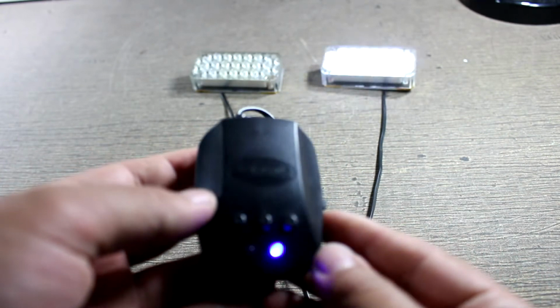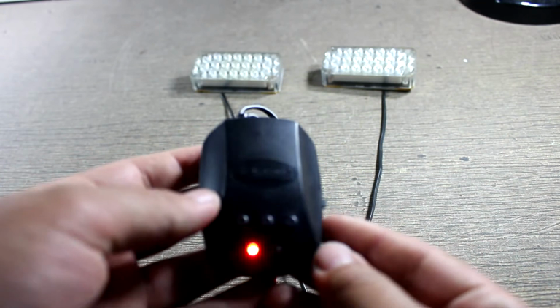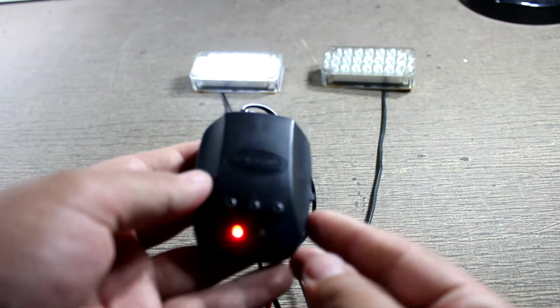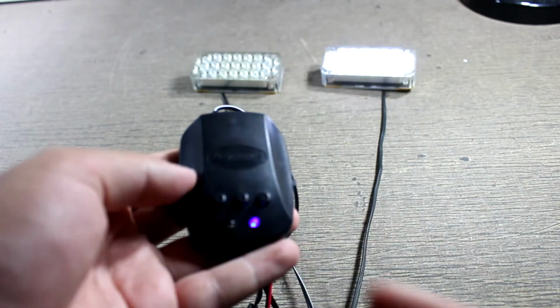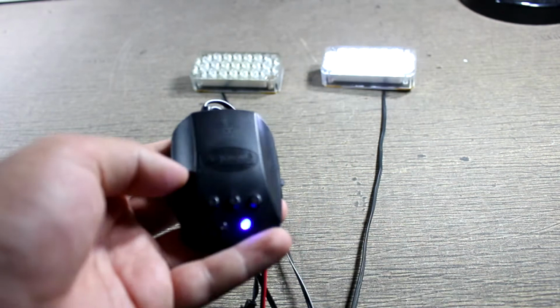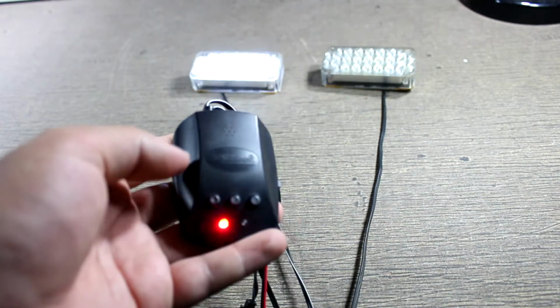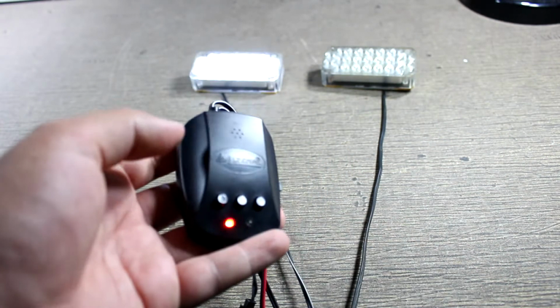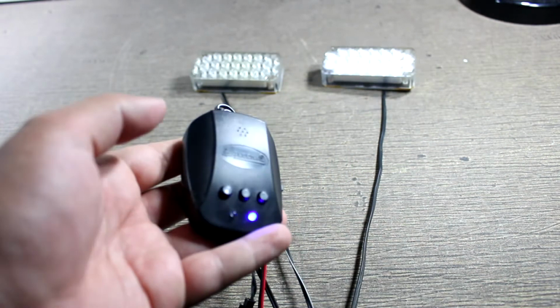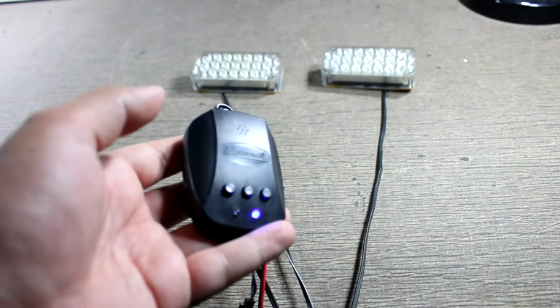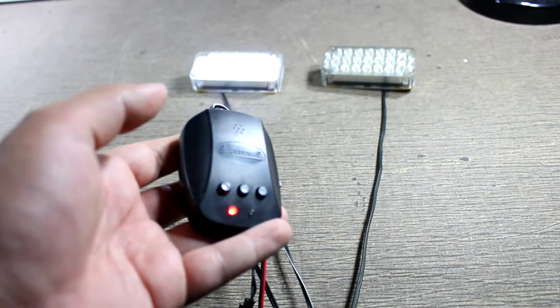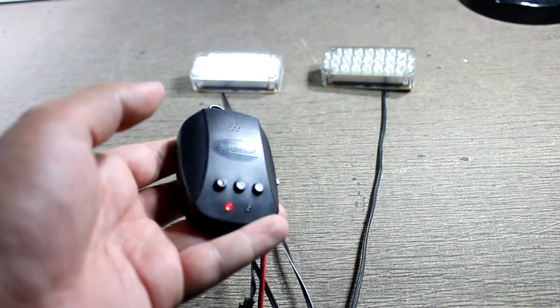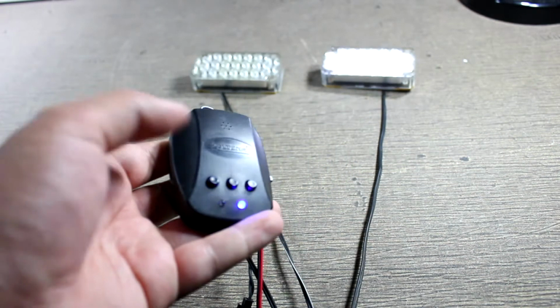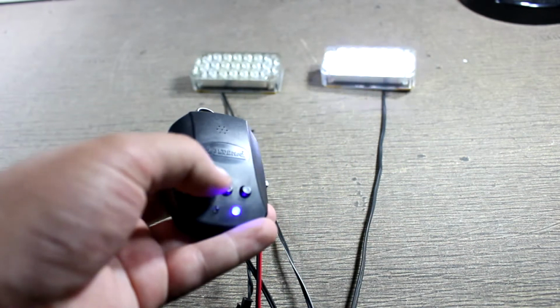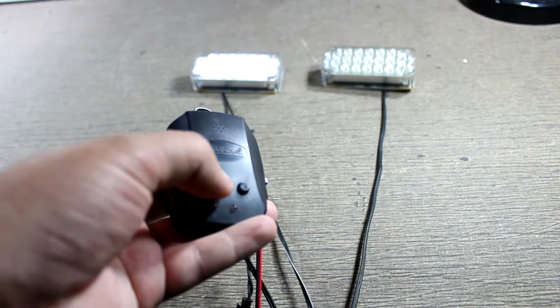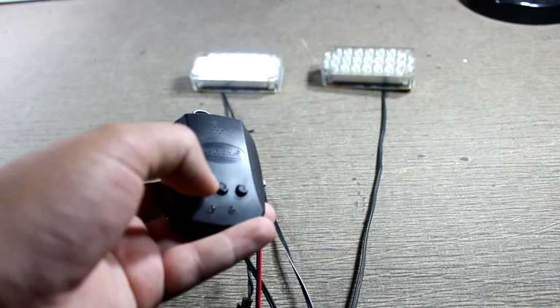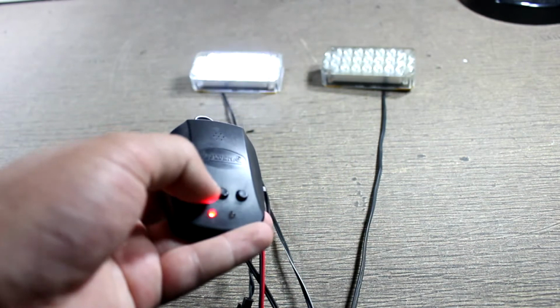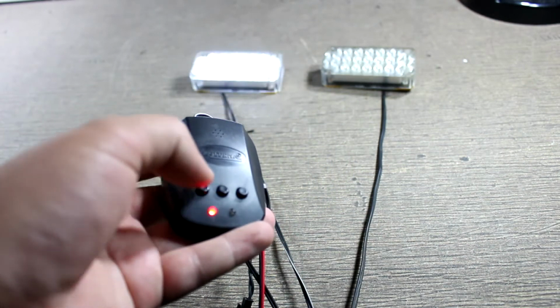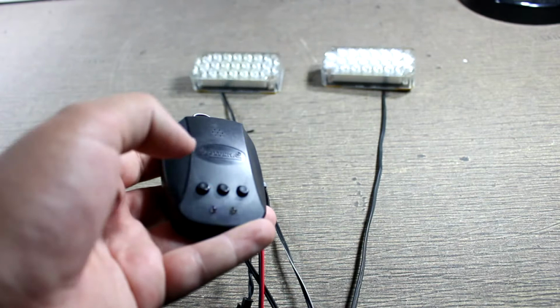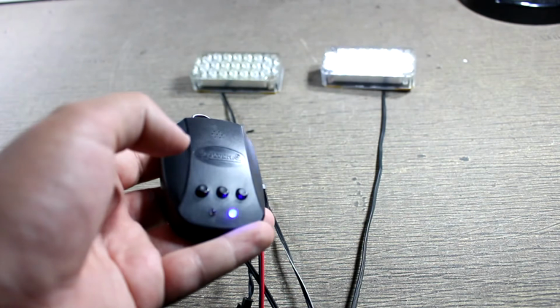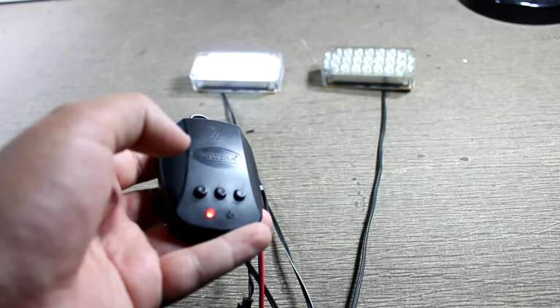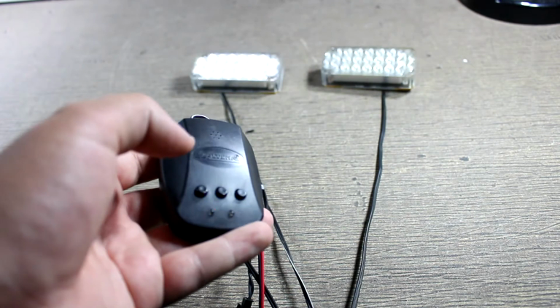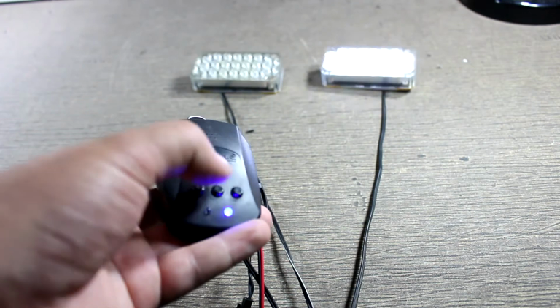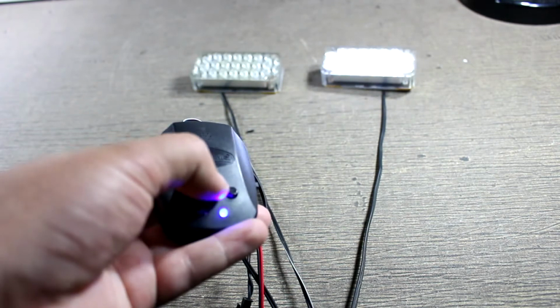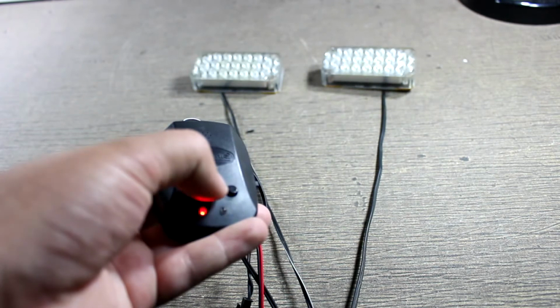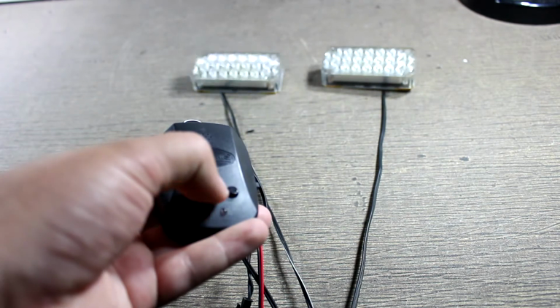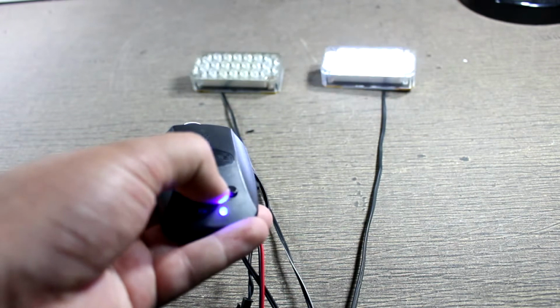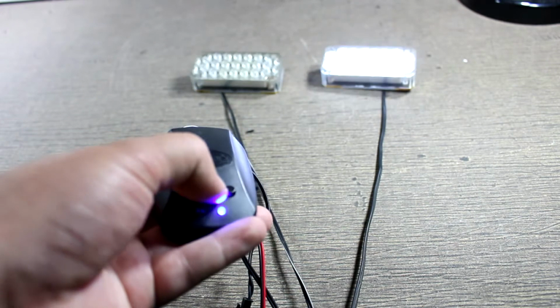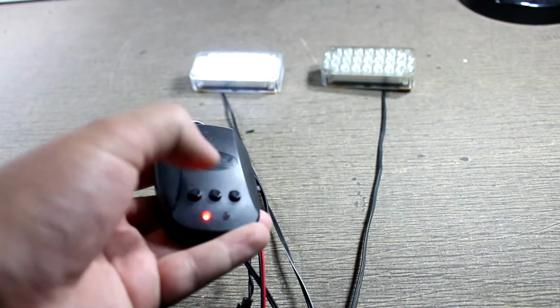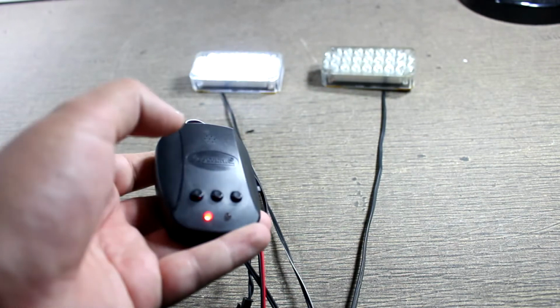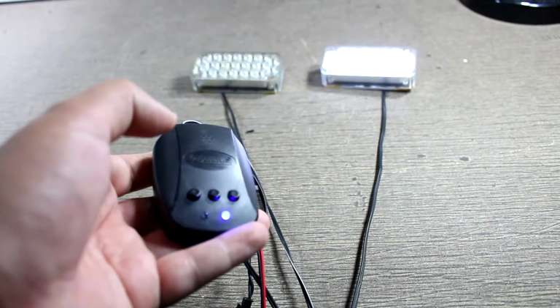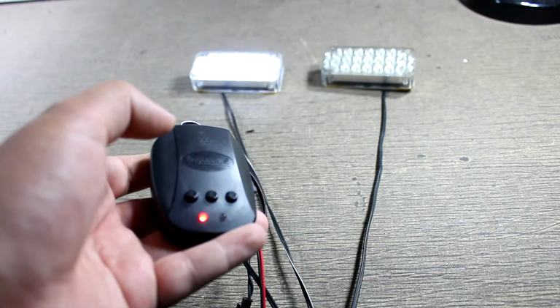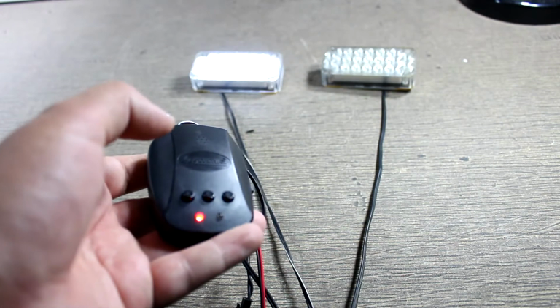When in the middle section, you can use the top buttons to select which of the three patterns you wish to use.